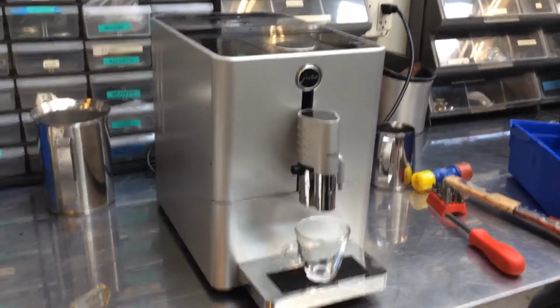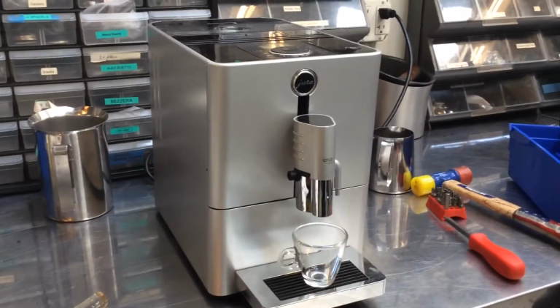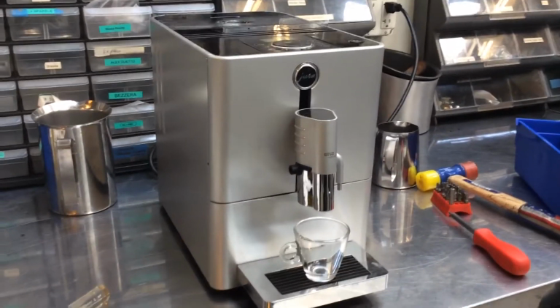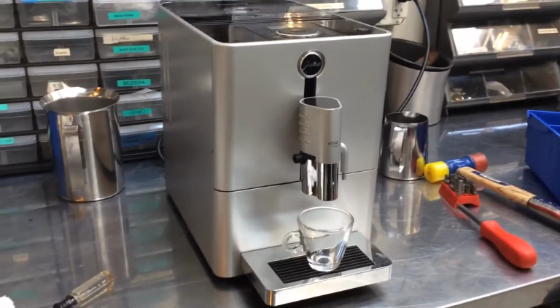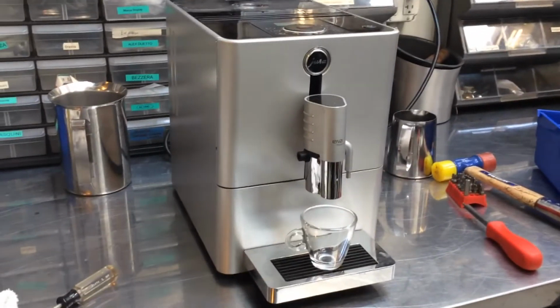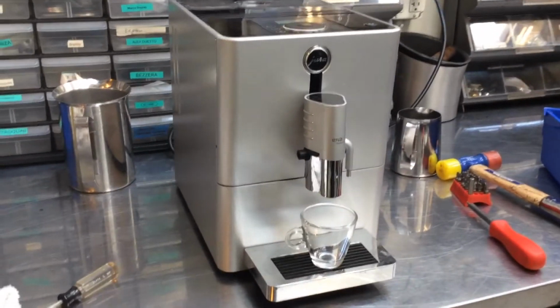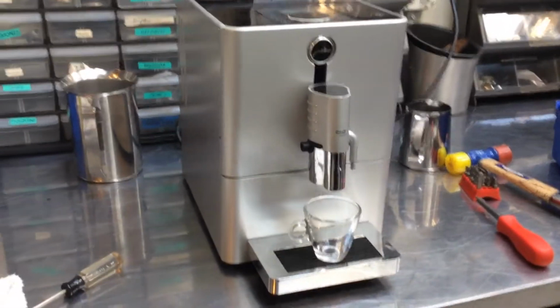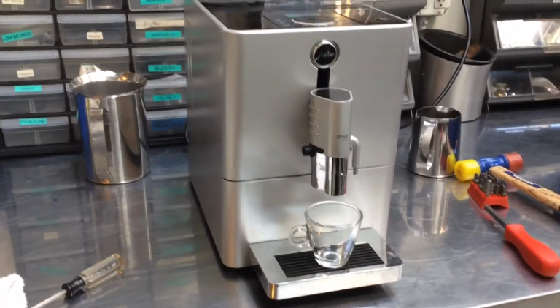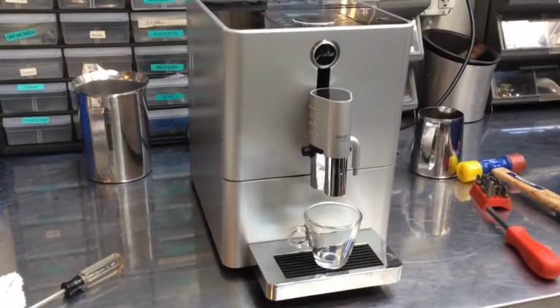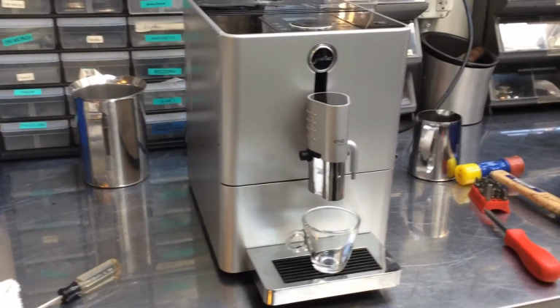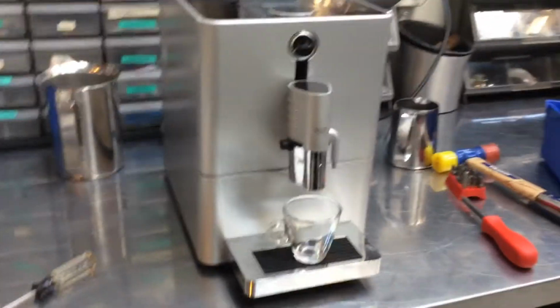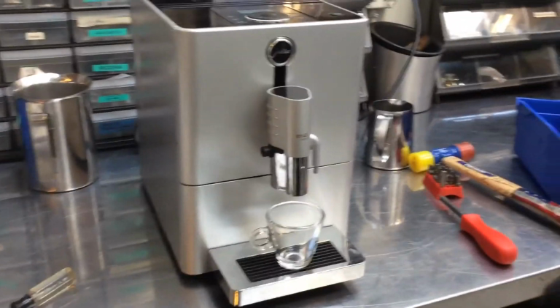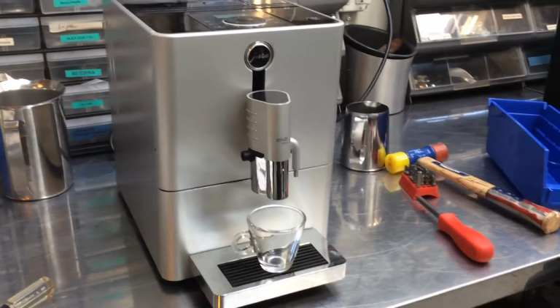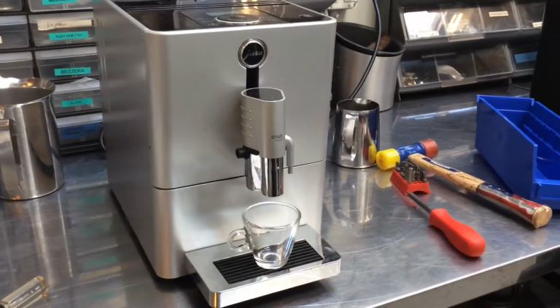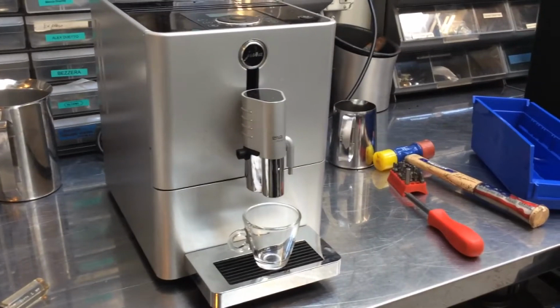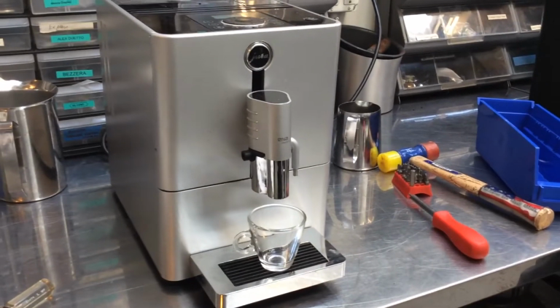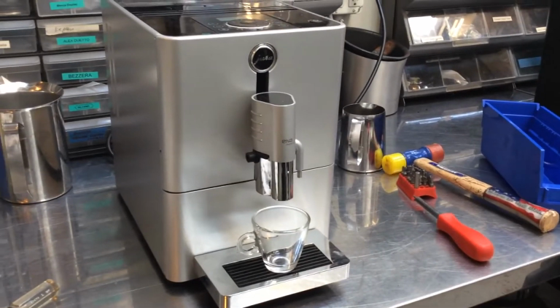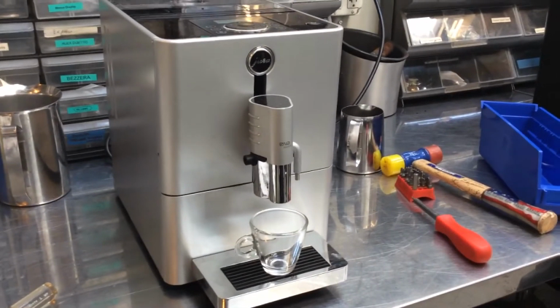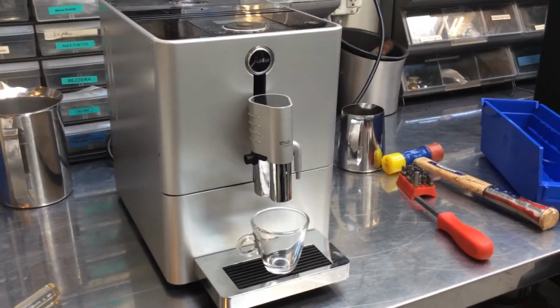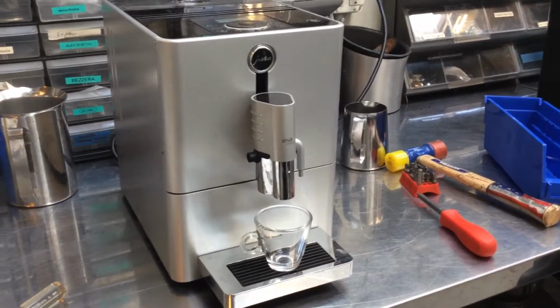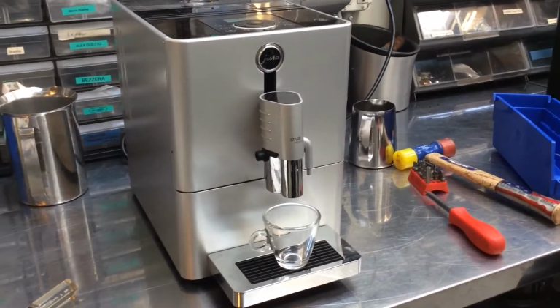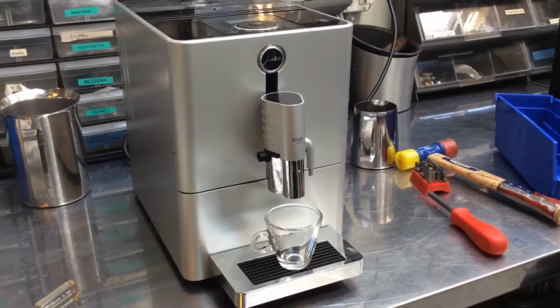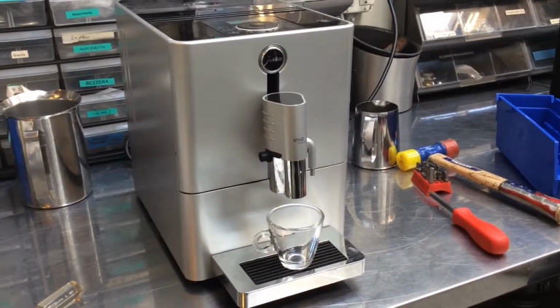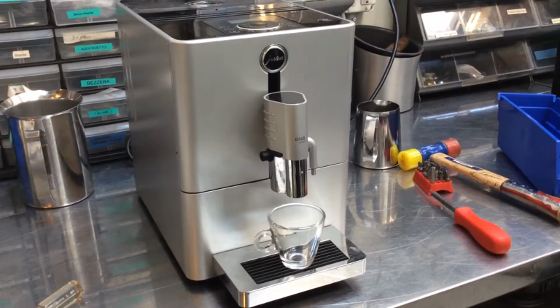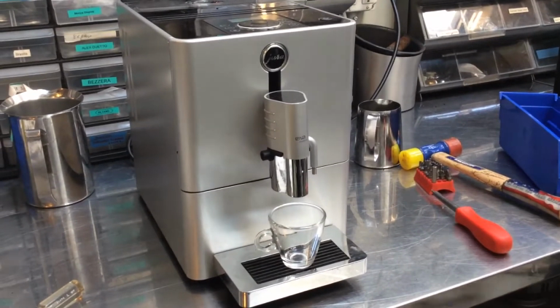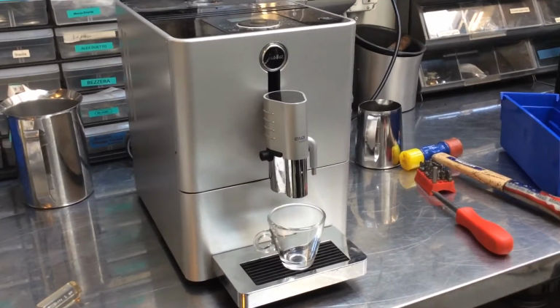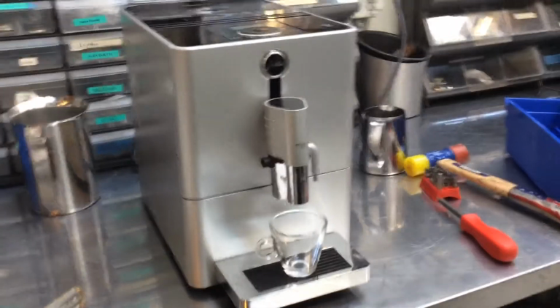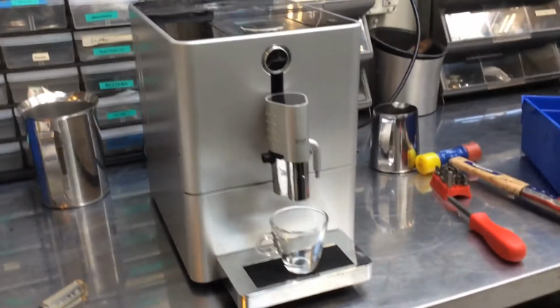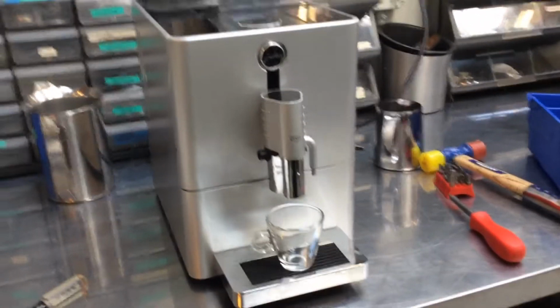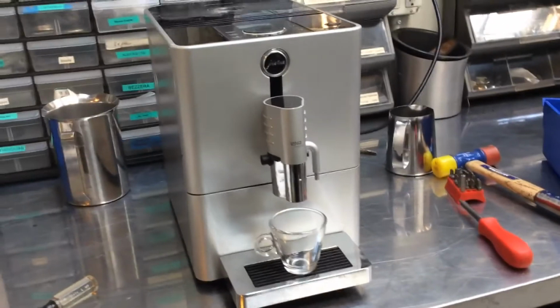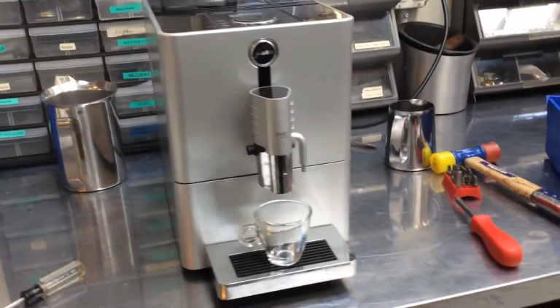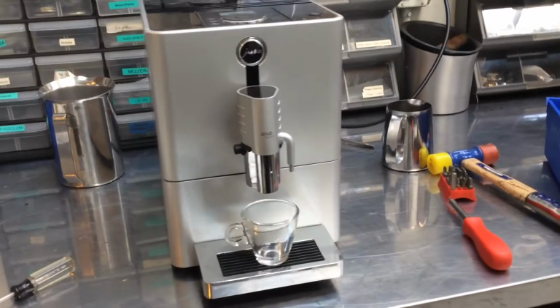Usually with these machines it's just a matter of tuning her up. So we took out the pump, replacing the gaskets, and cleaned her up inside.